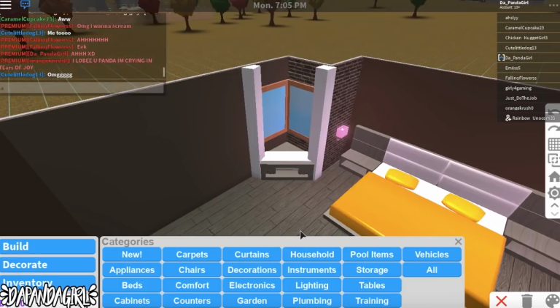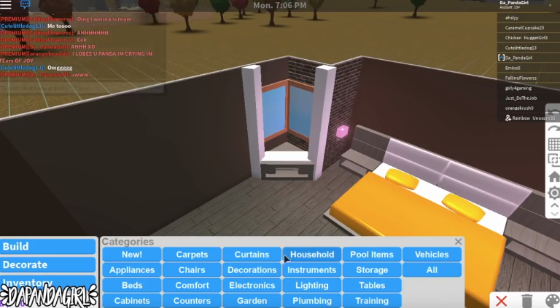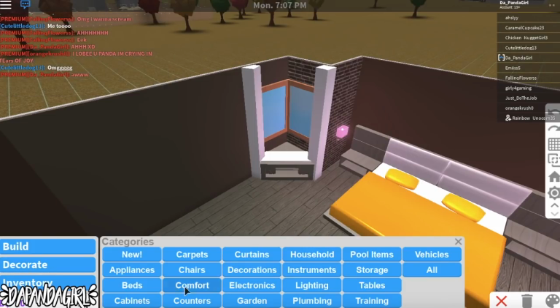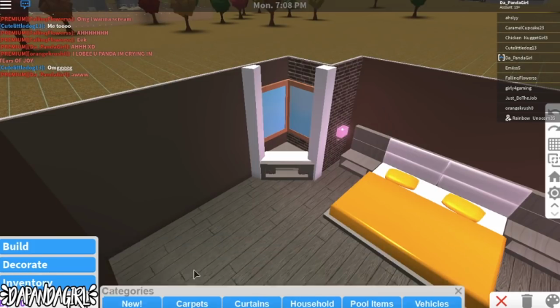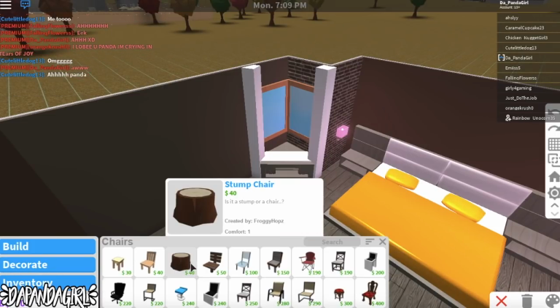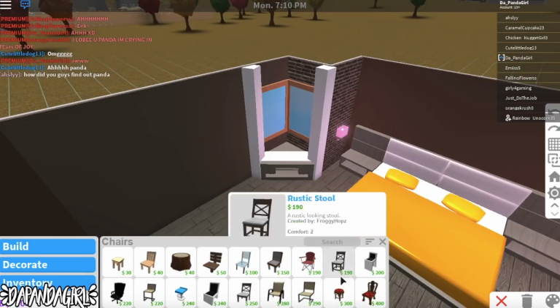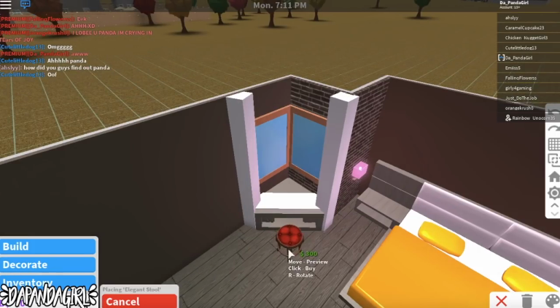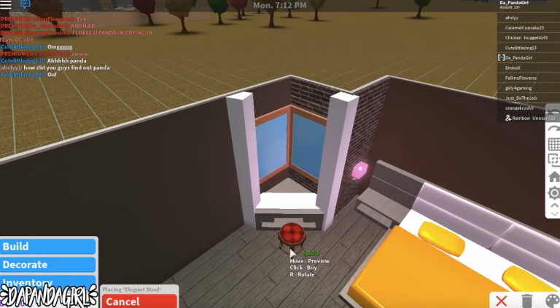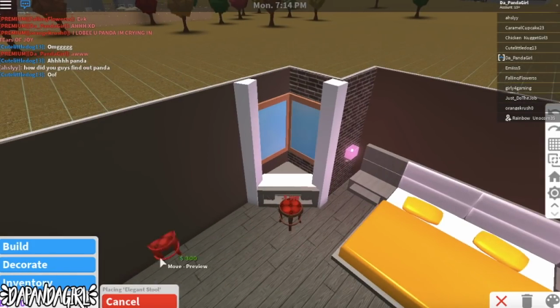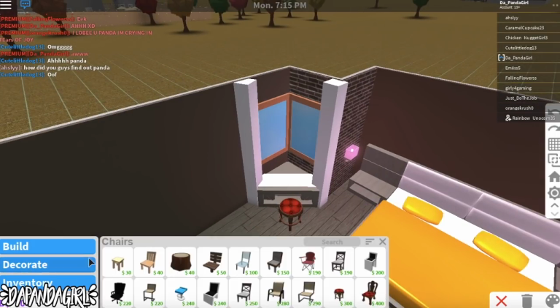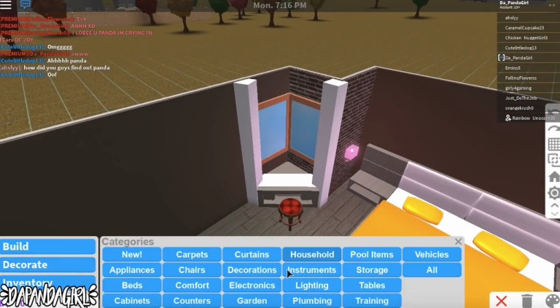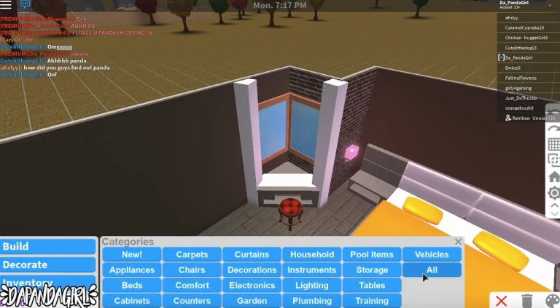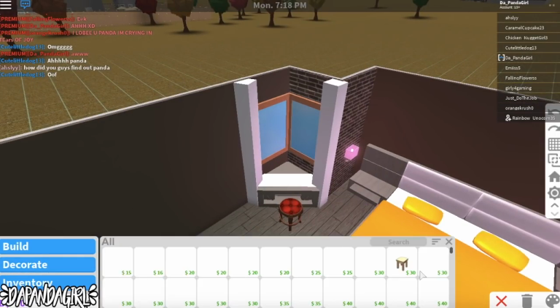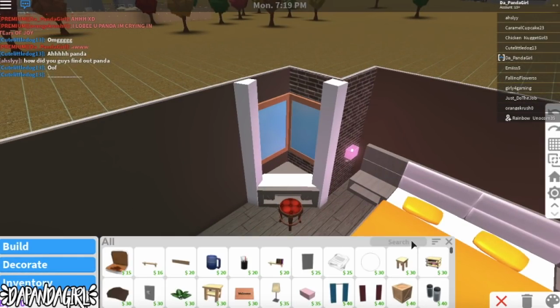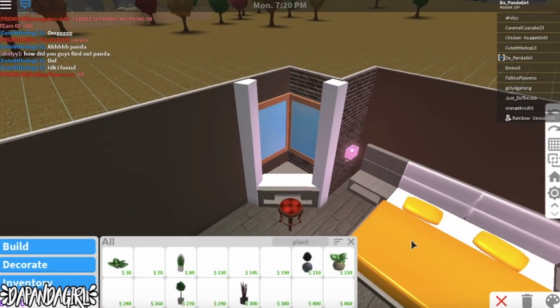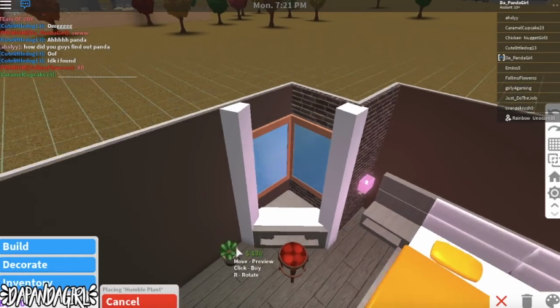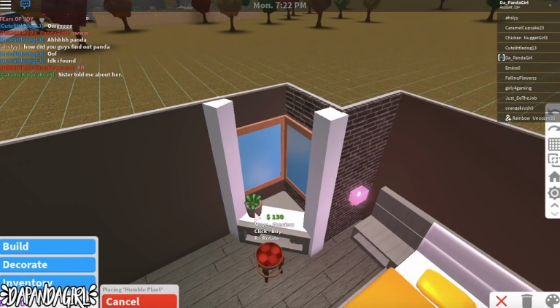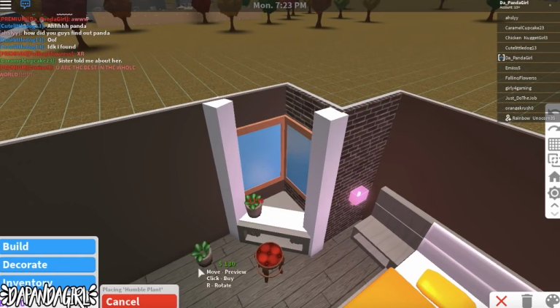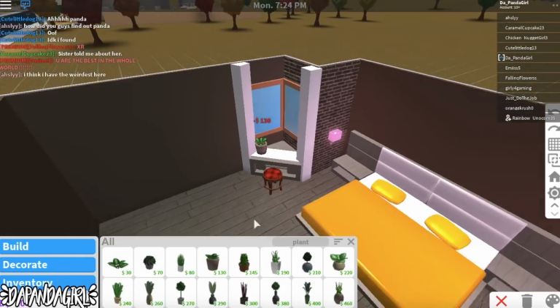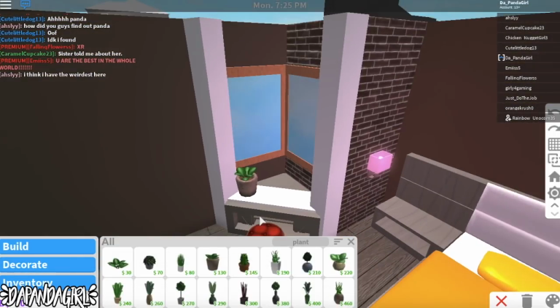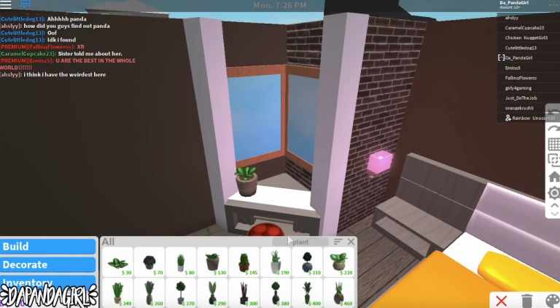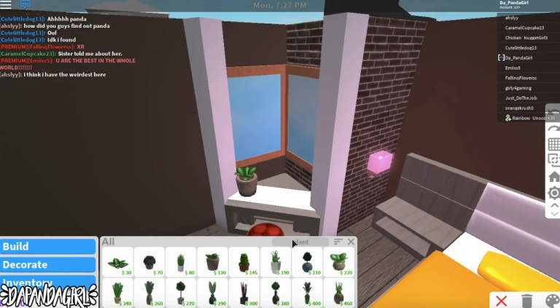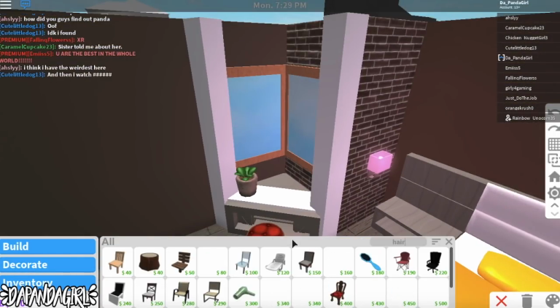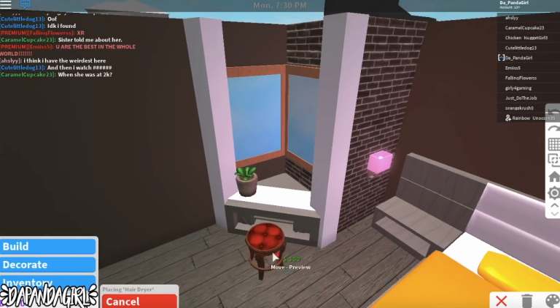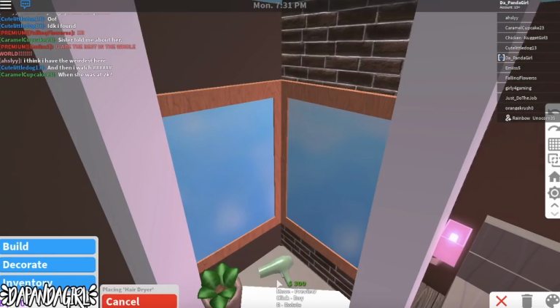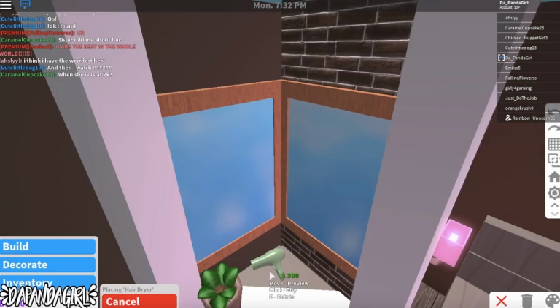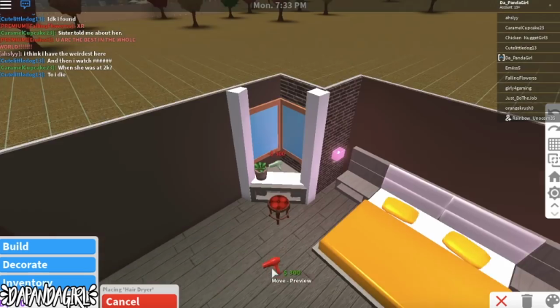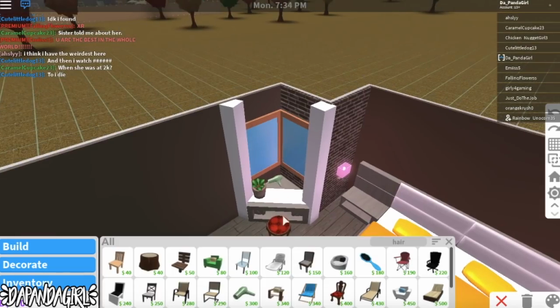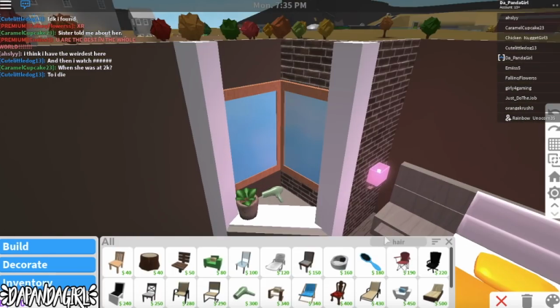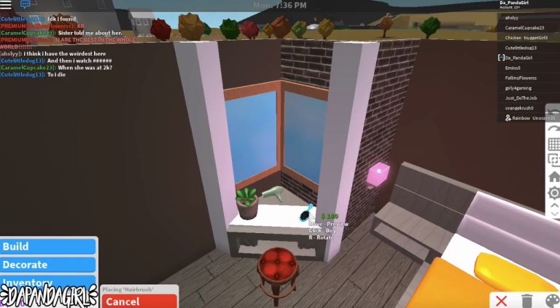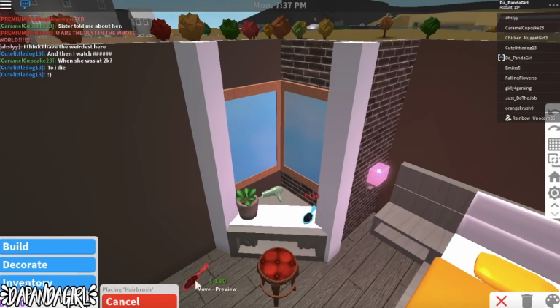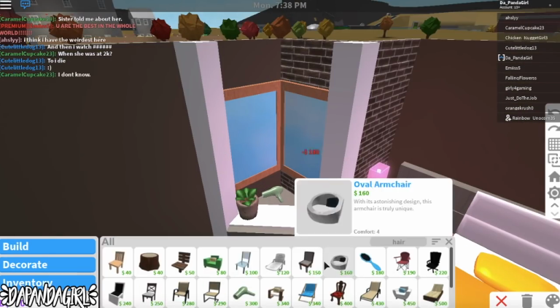I'm absolutely obsessed with this new update, so I'm literally just using all the new beauty items.